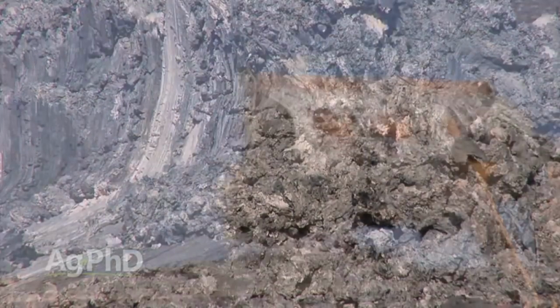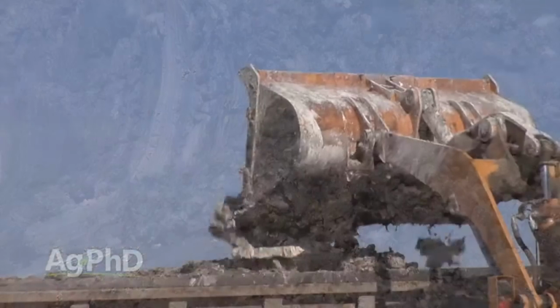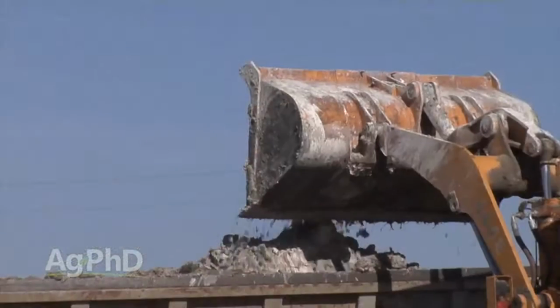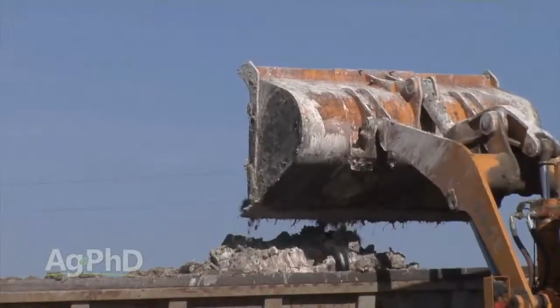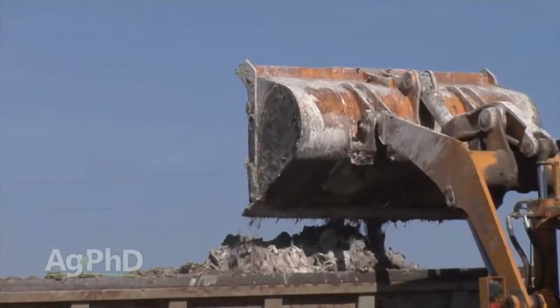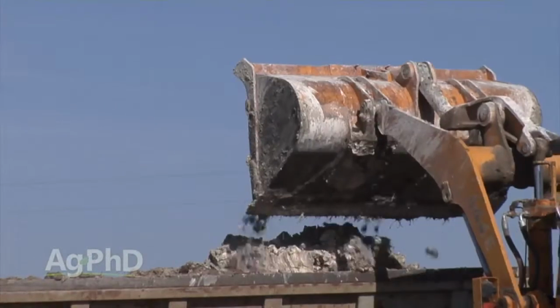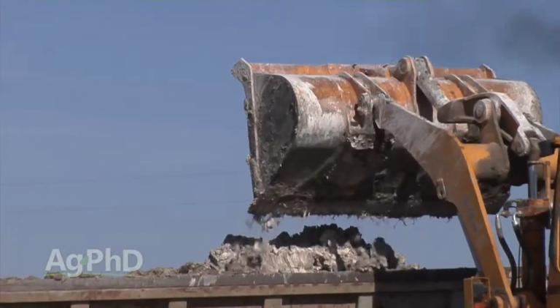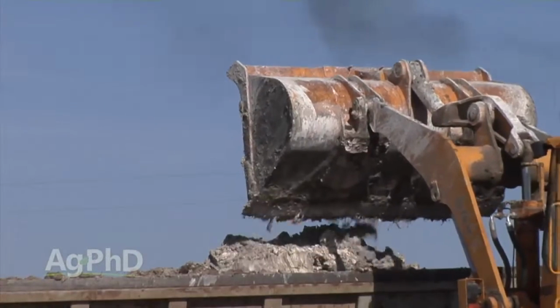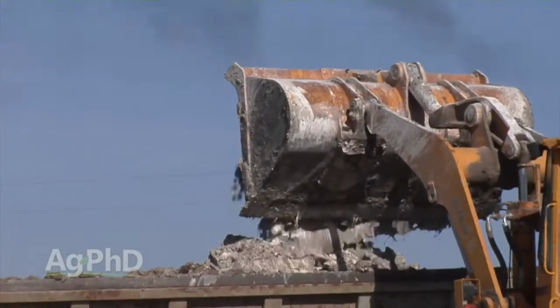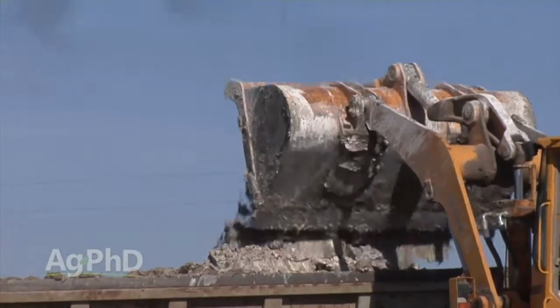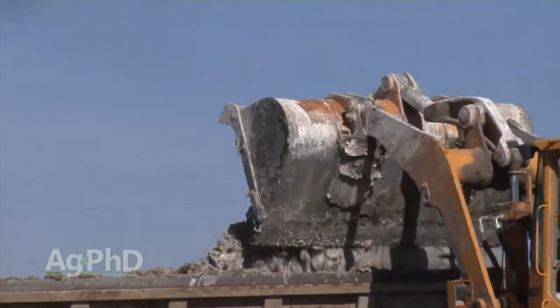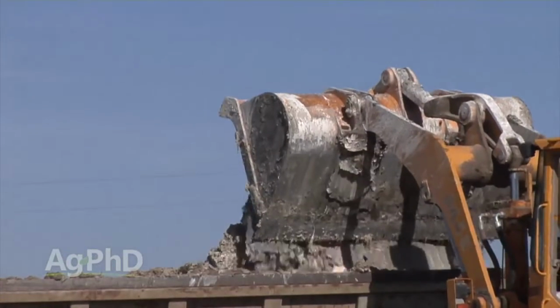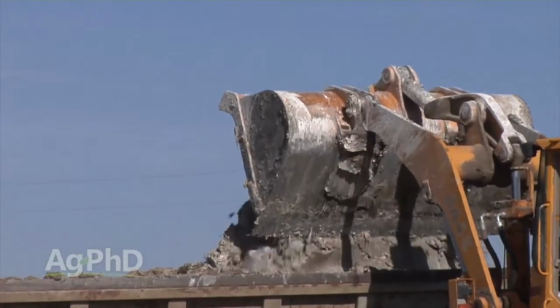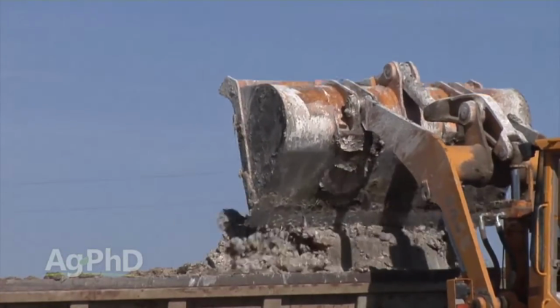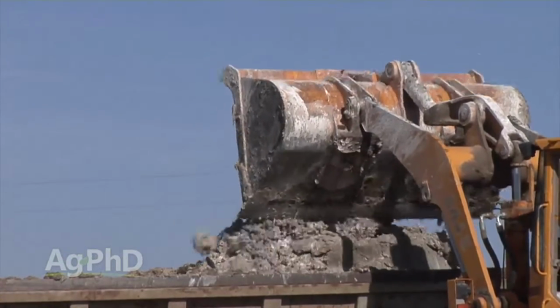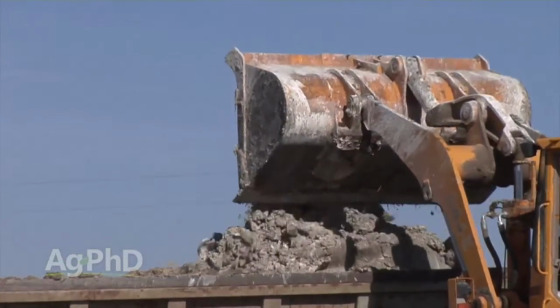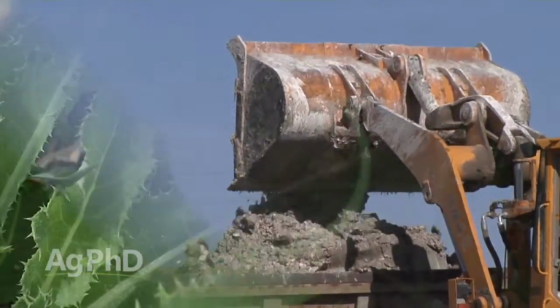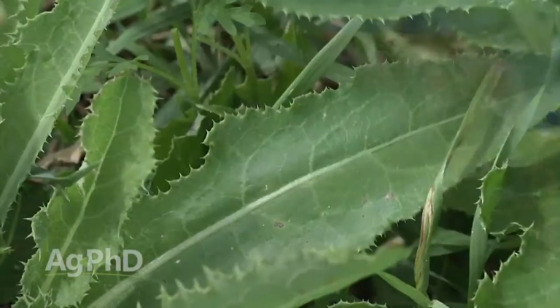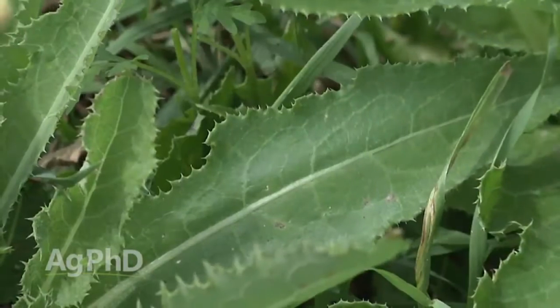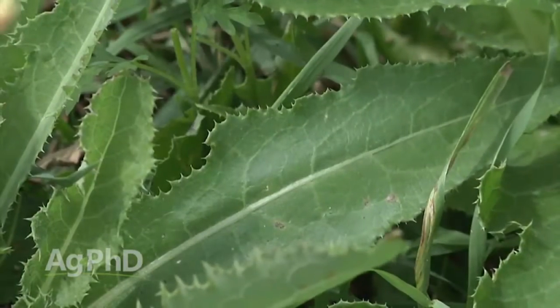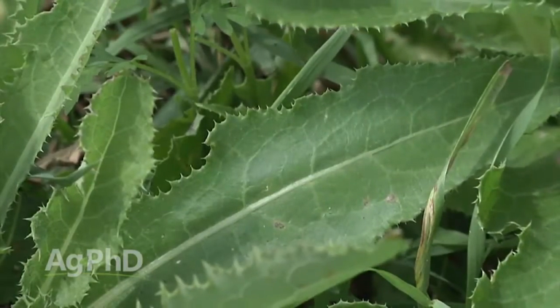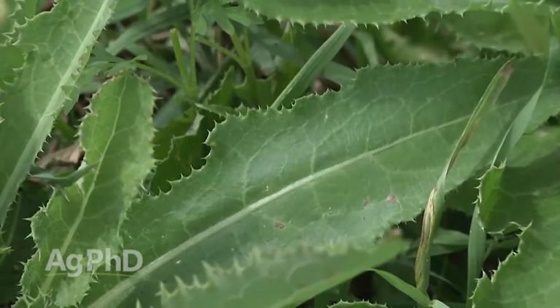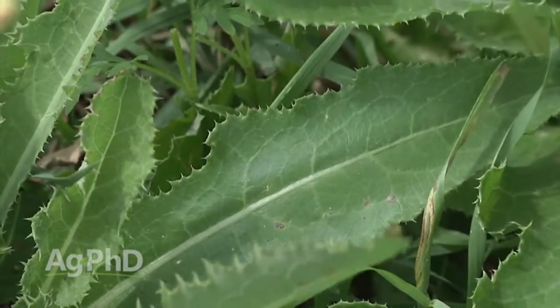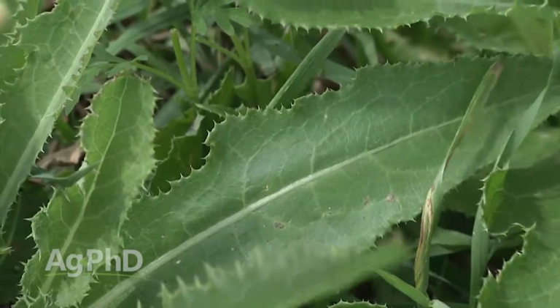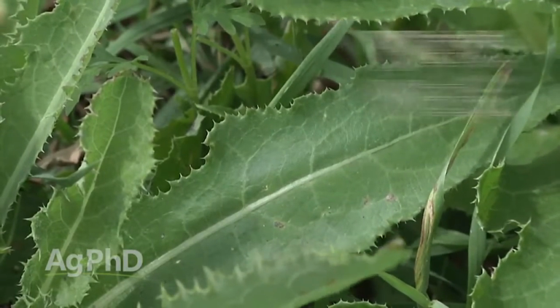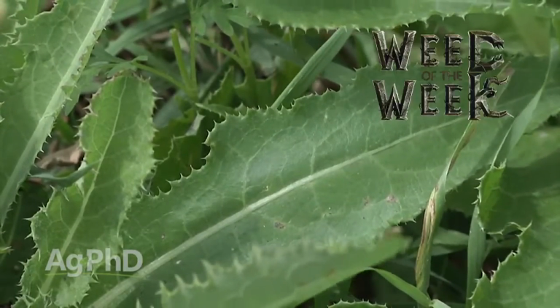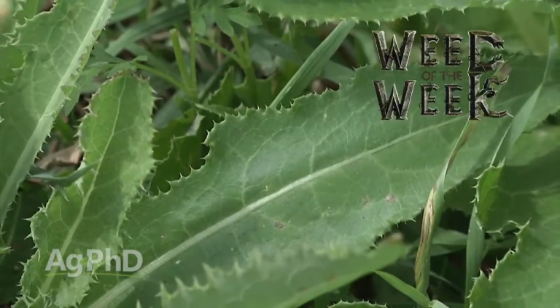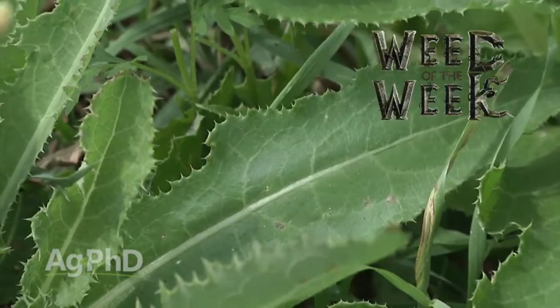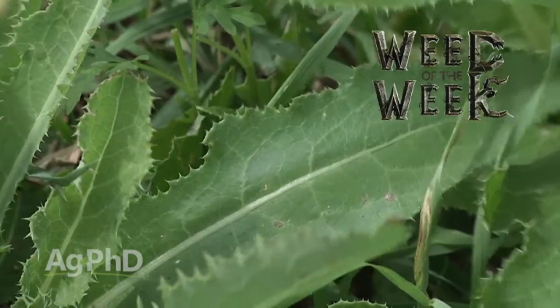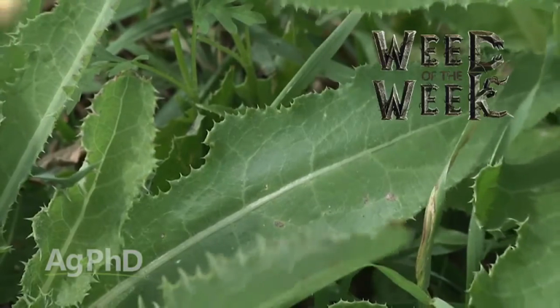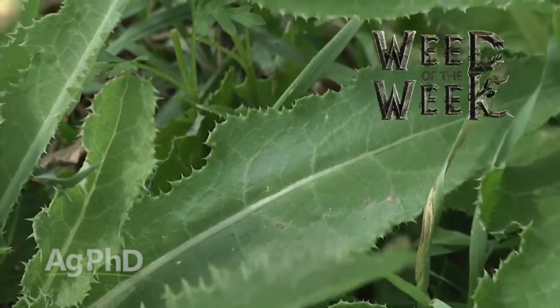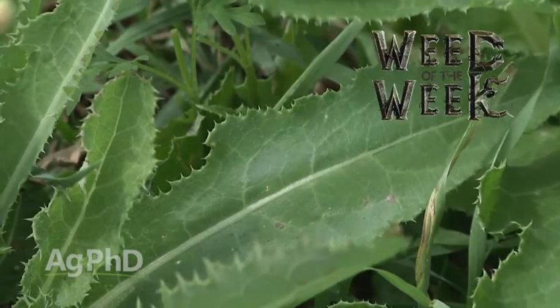Neutralizing that soil pH is a big thing for crop growth — it could also help you fight off weeds. Can you identify this week's weed of the week?